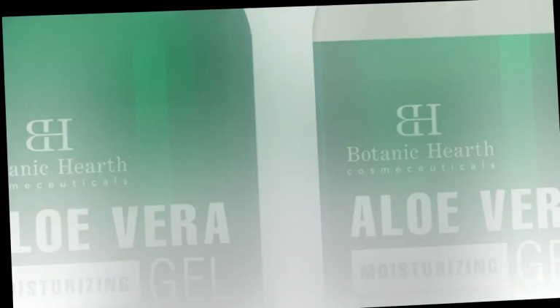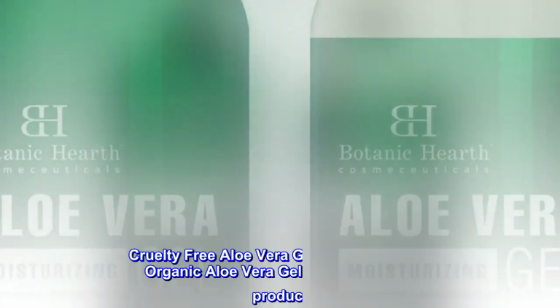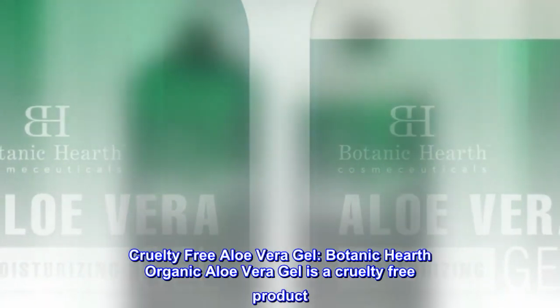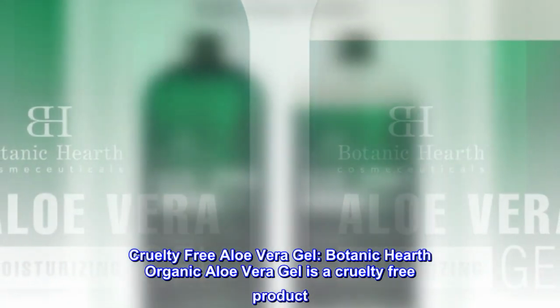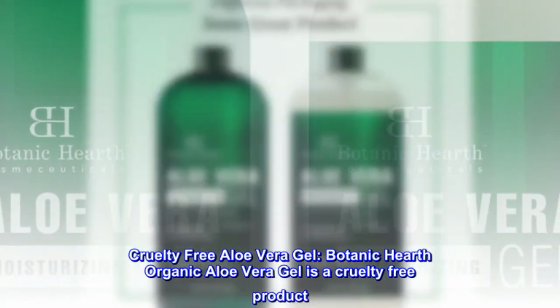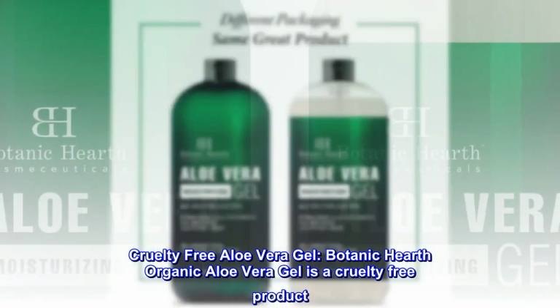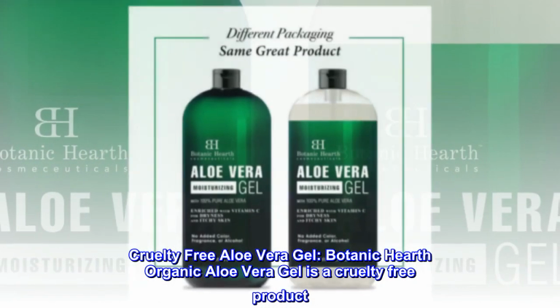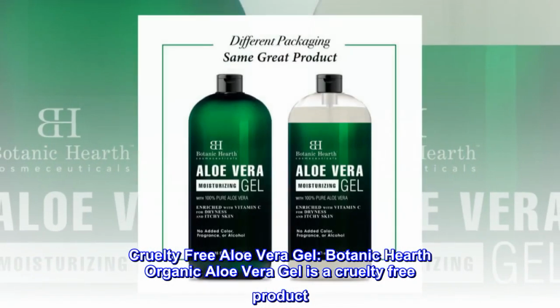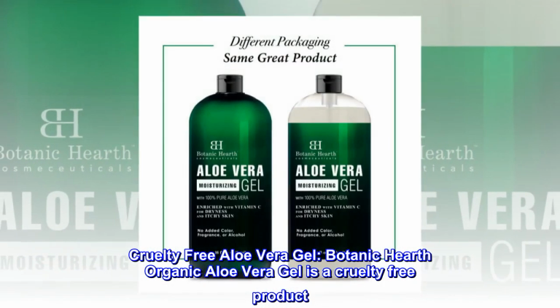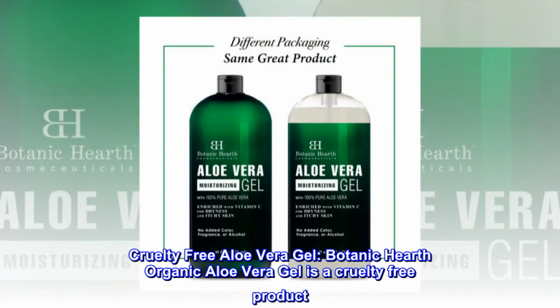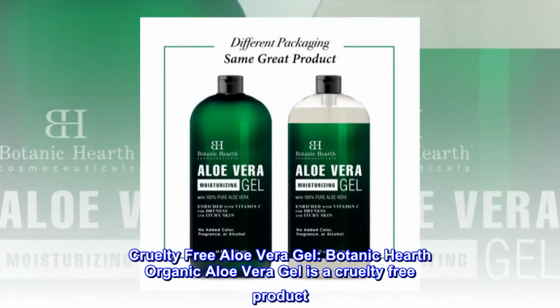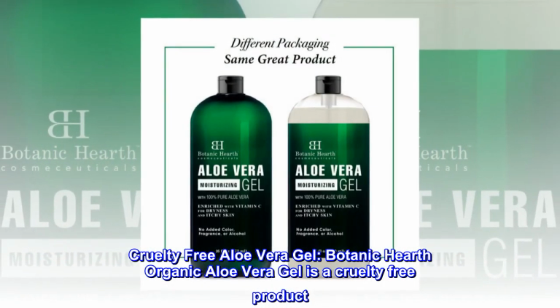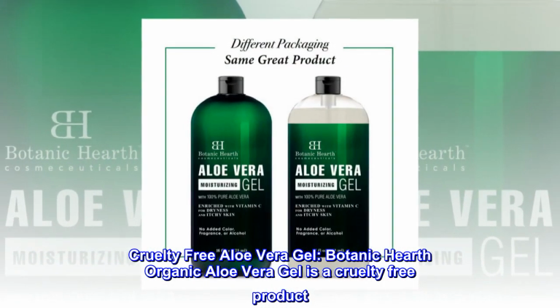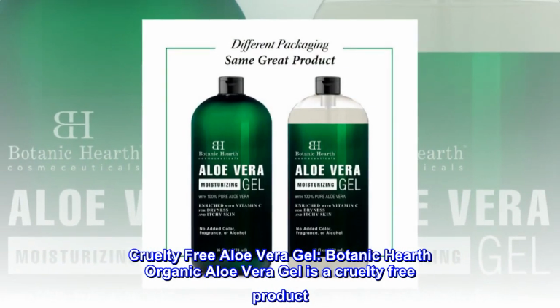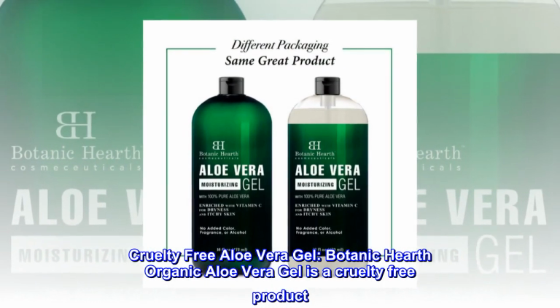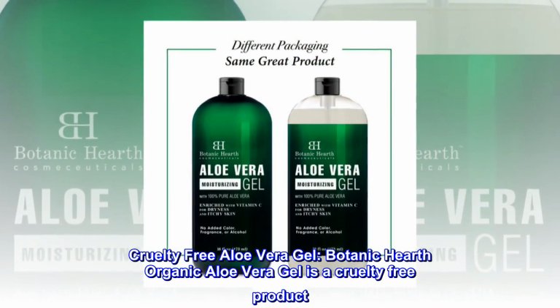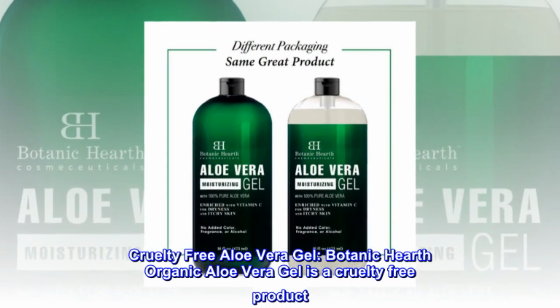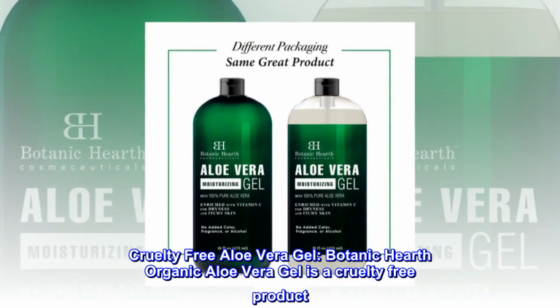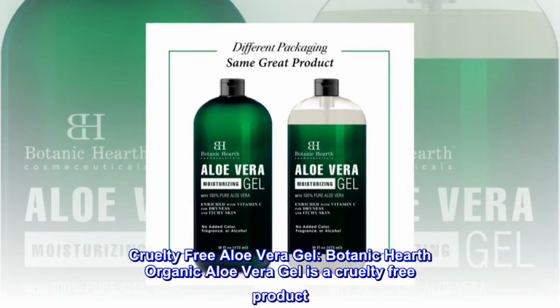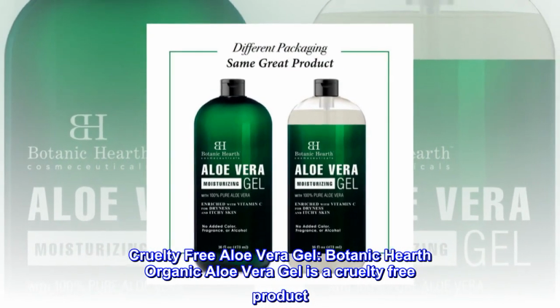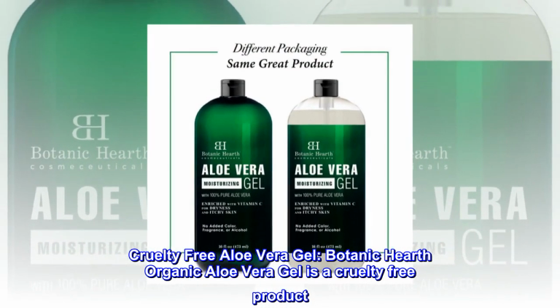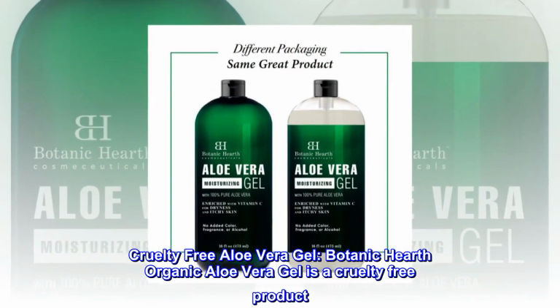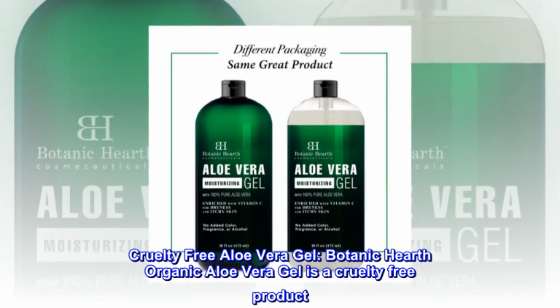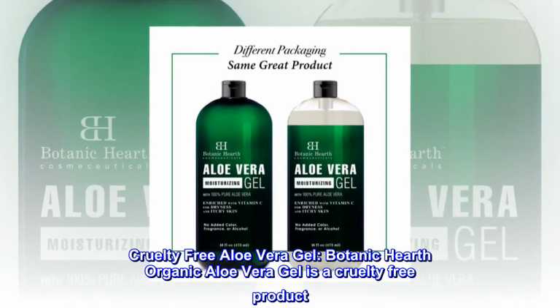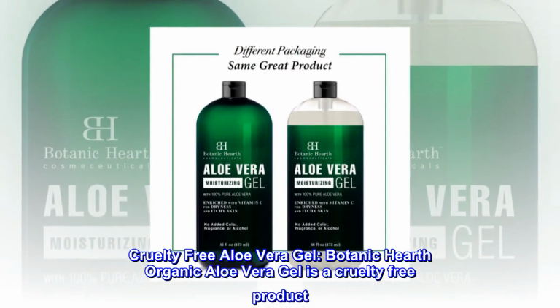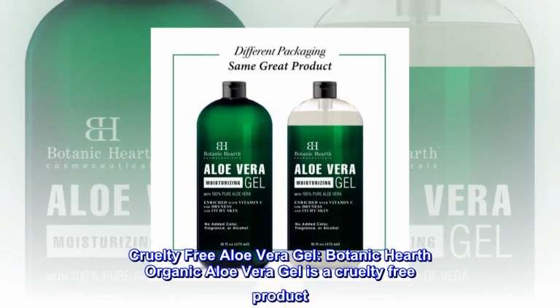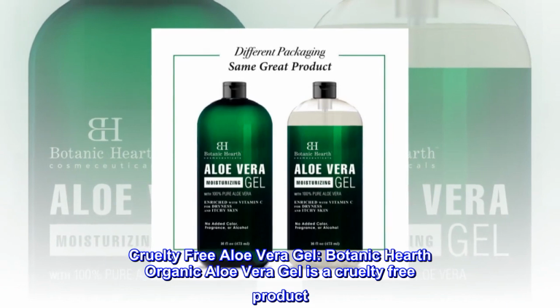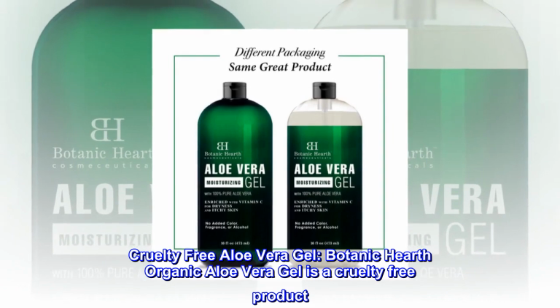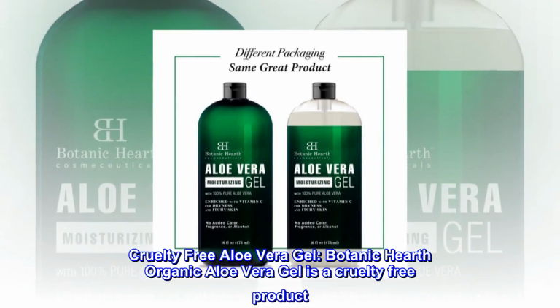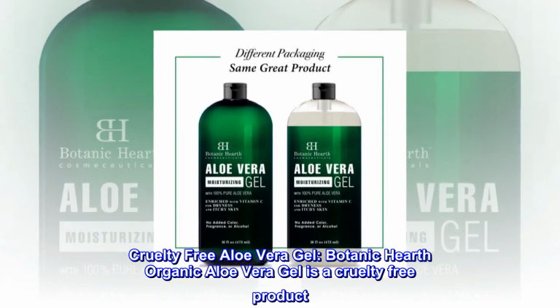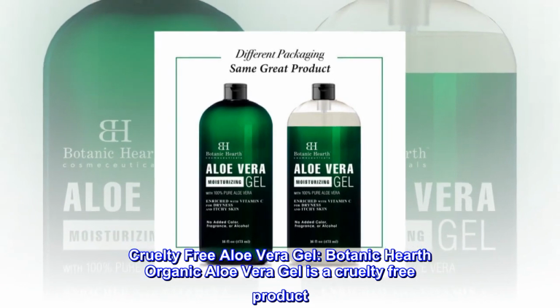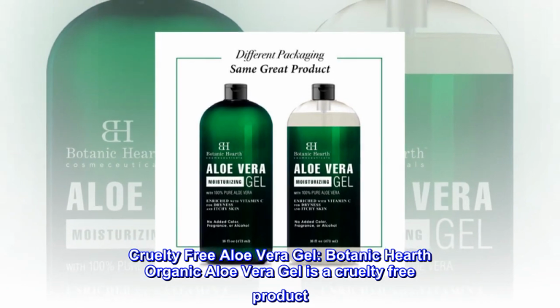Cruelty-Free Aloe Vera Gel: Botanic Hearth Organic Aloe Vera Gel is a cruelty-free product.